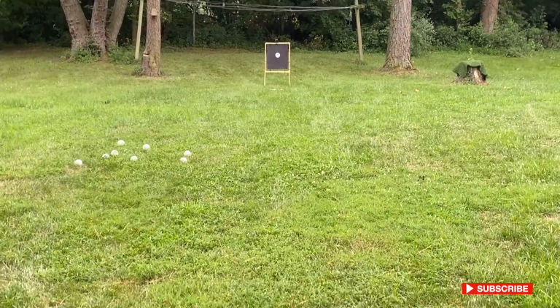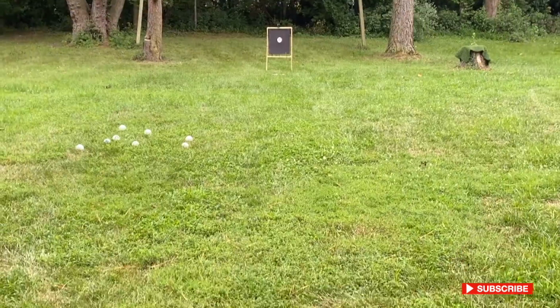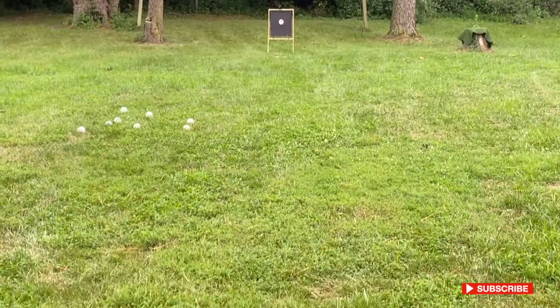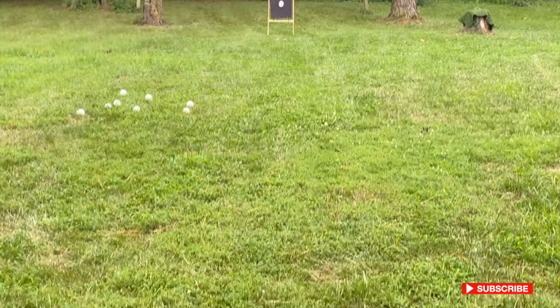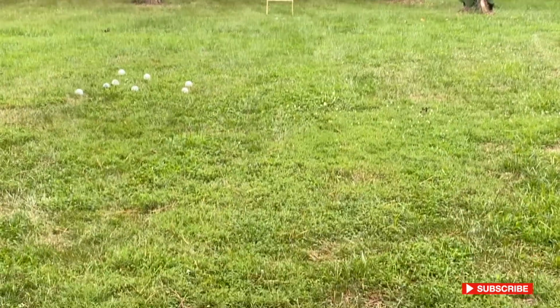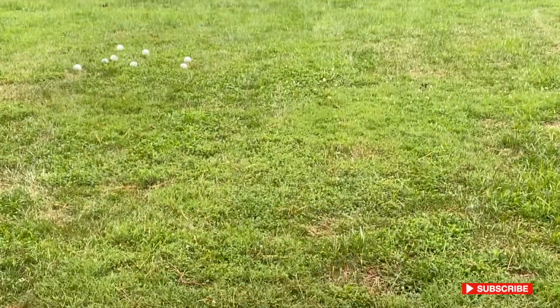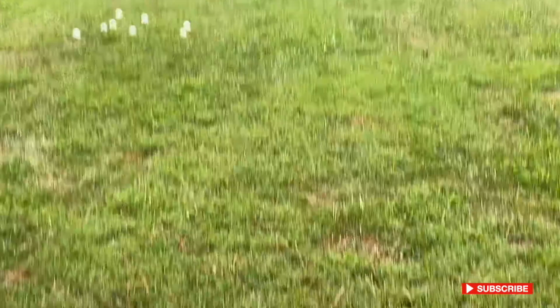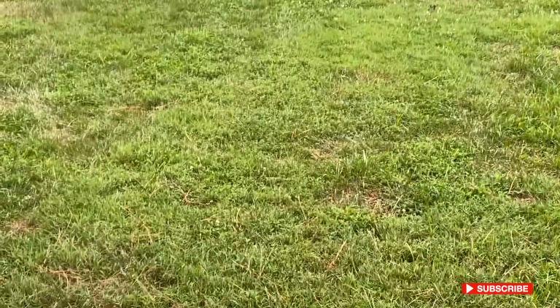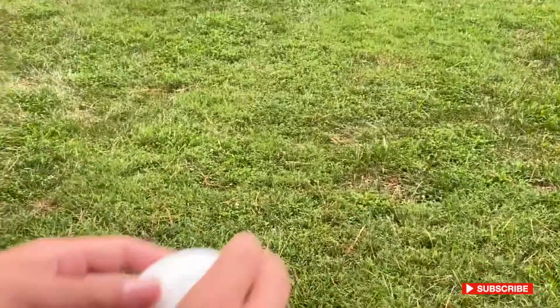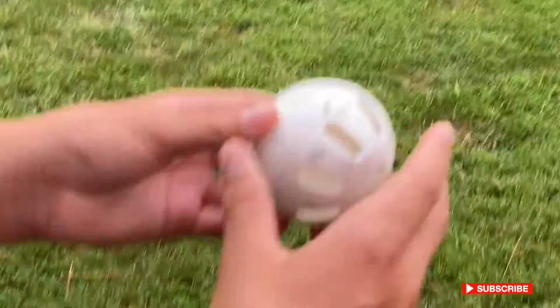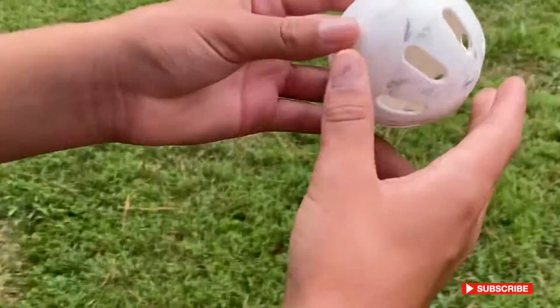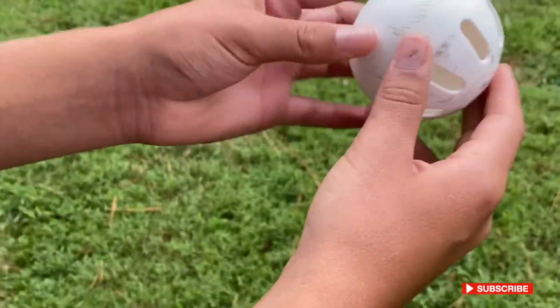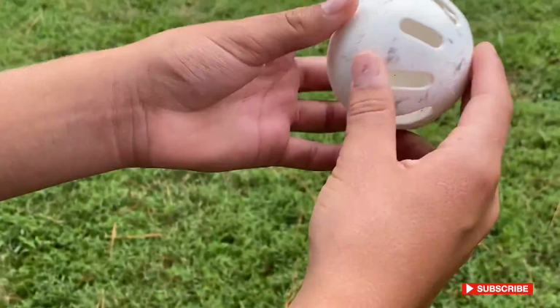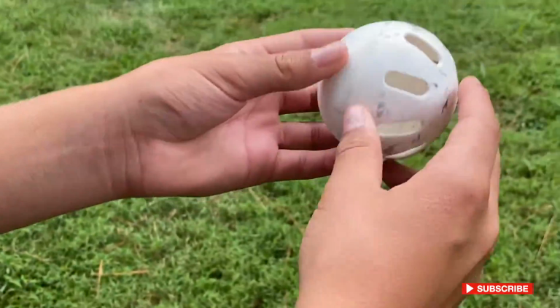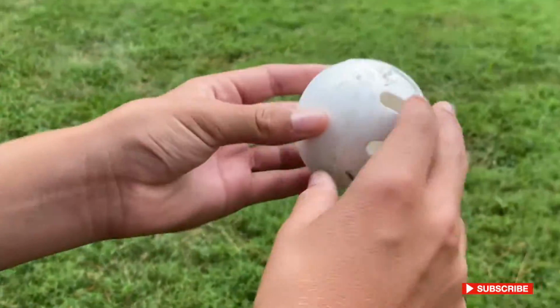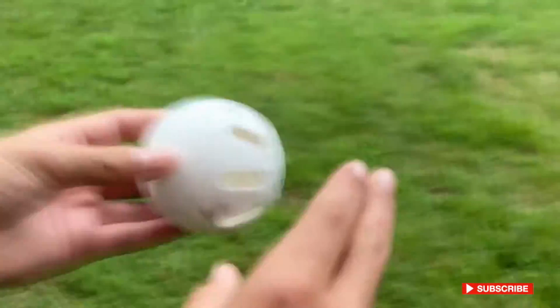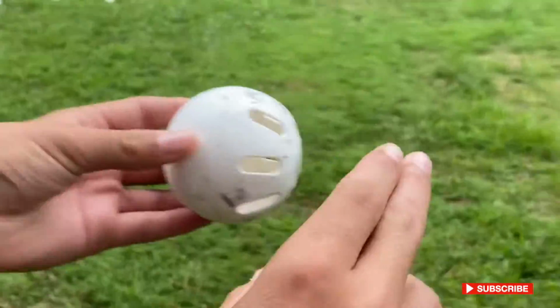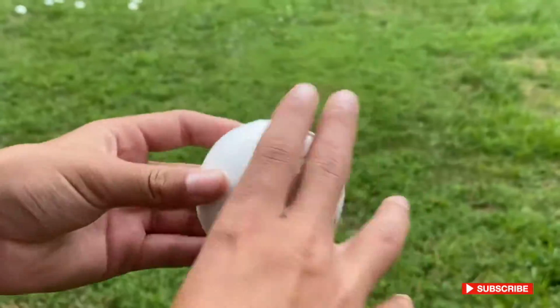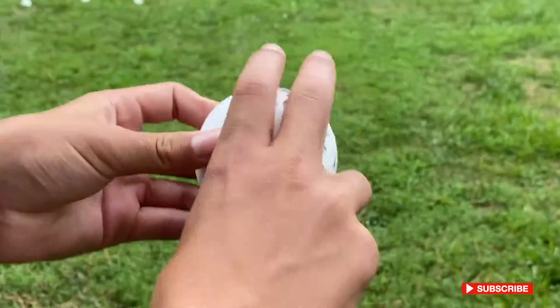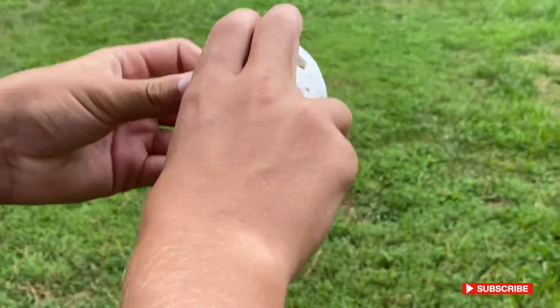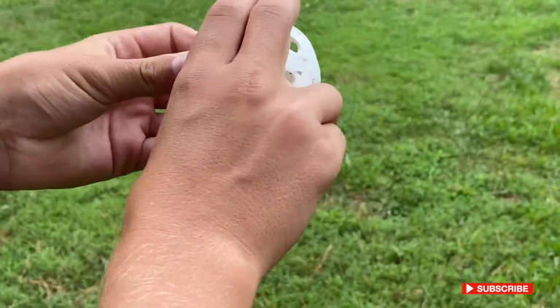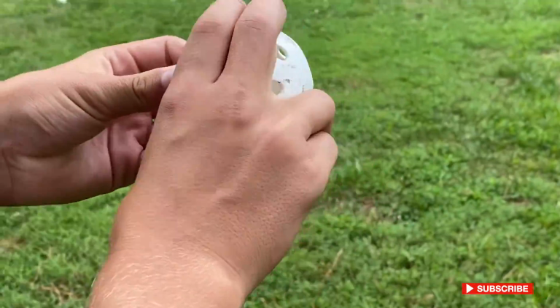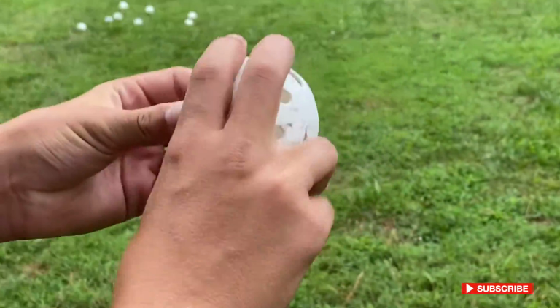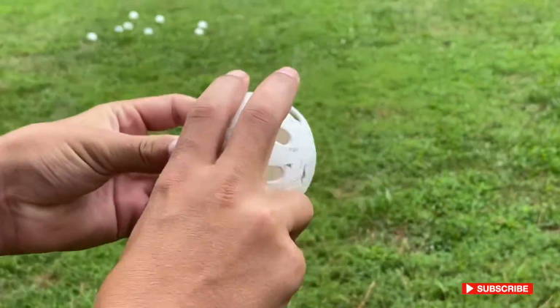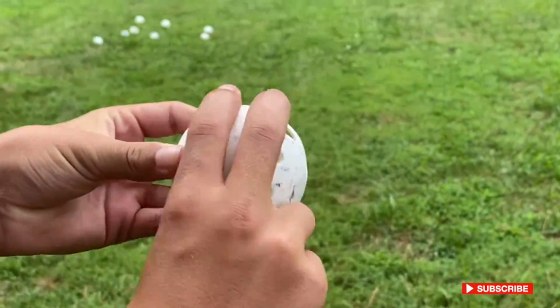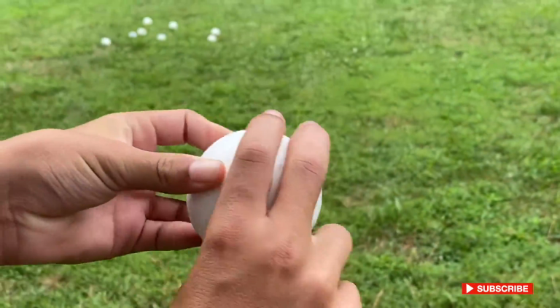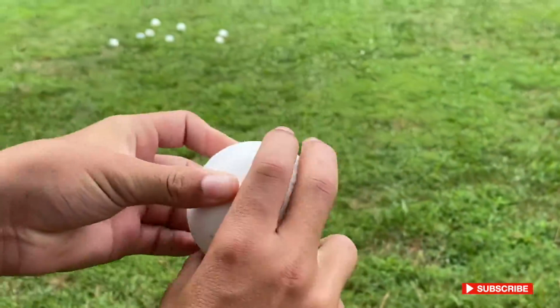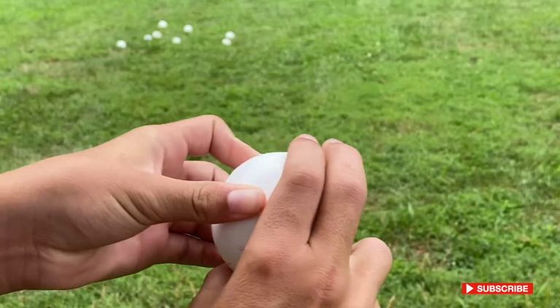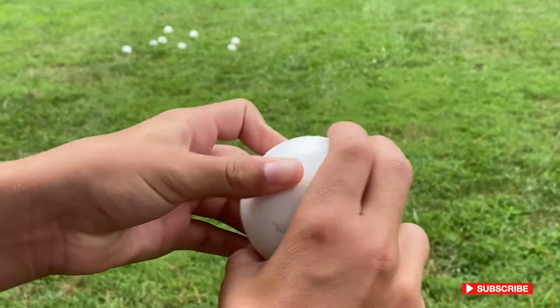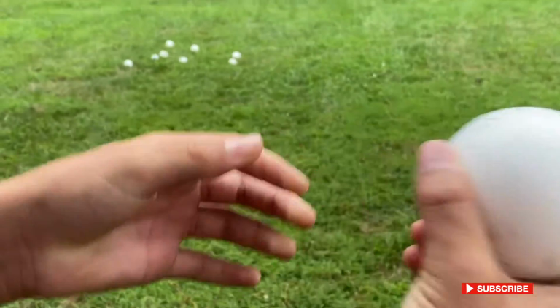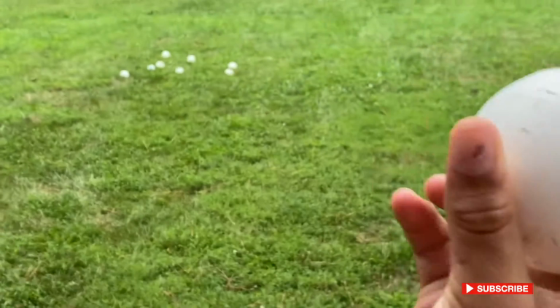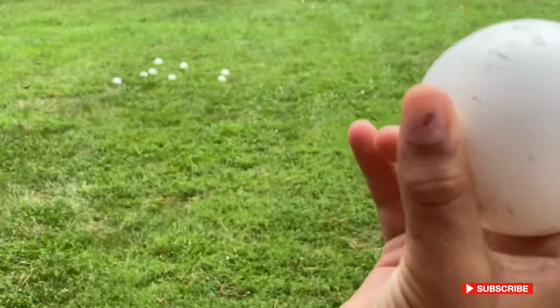This is how I throw my swerve. Basically, you hold like this with the full spacing for the right.